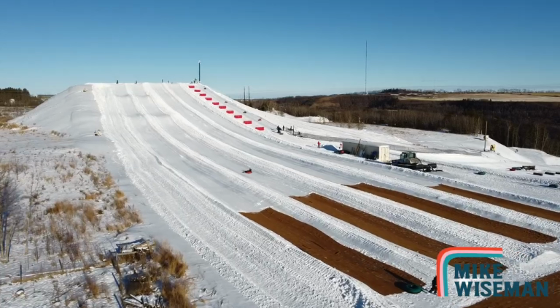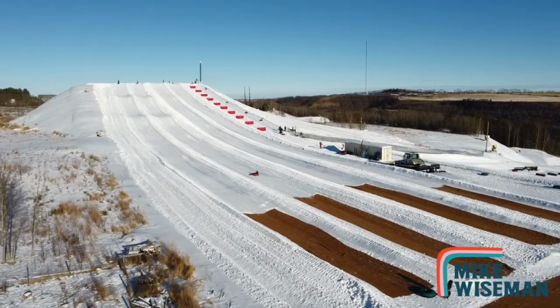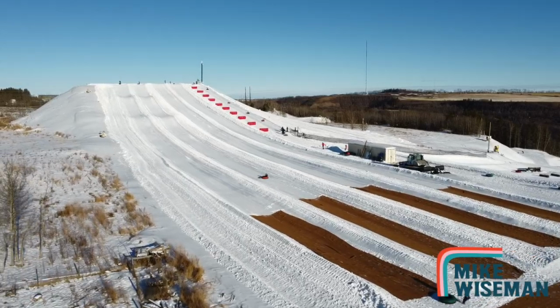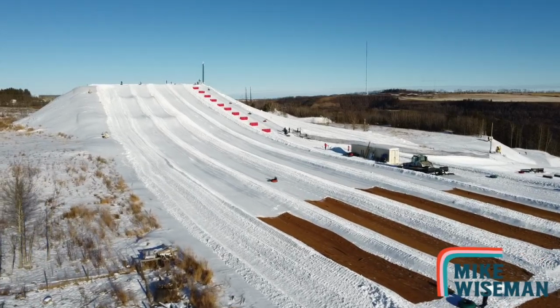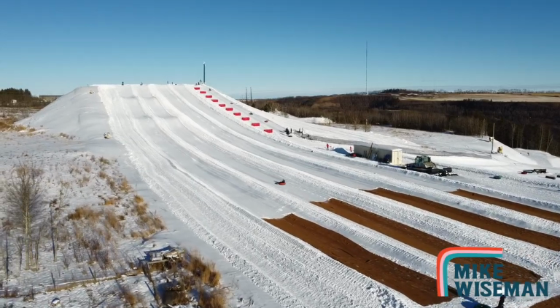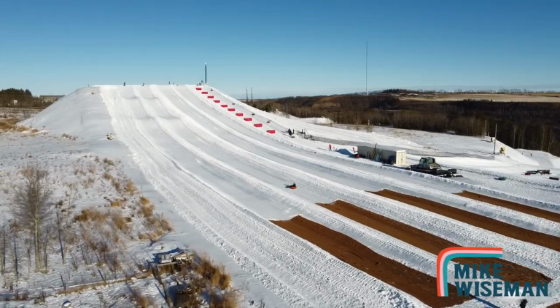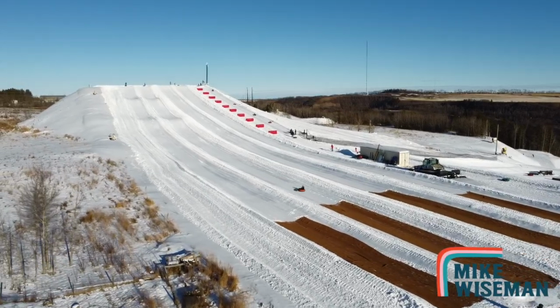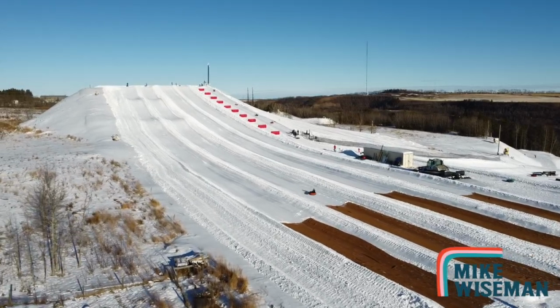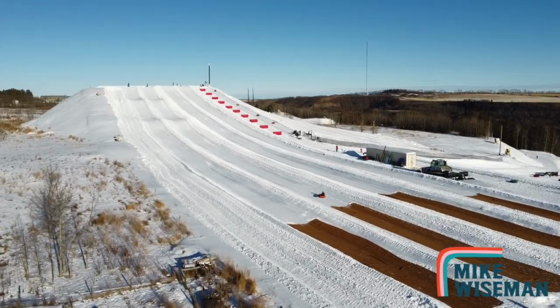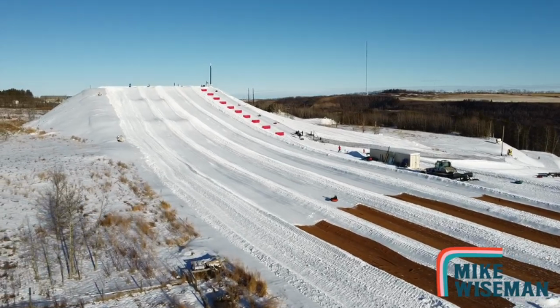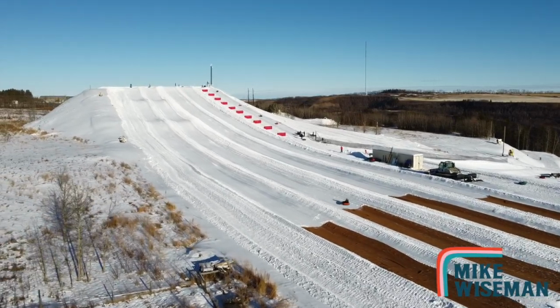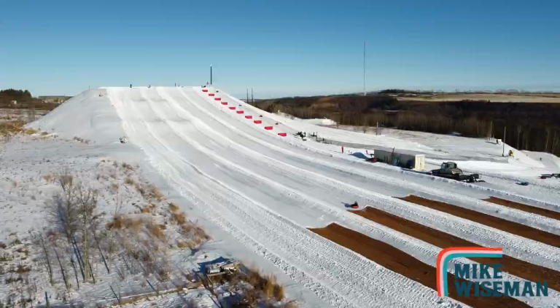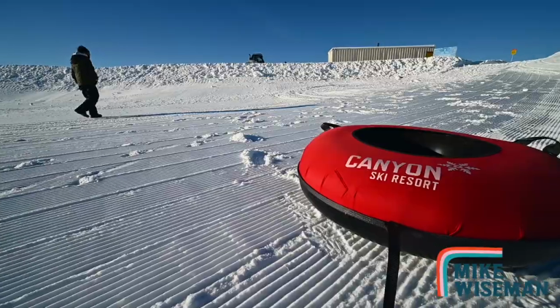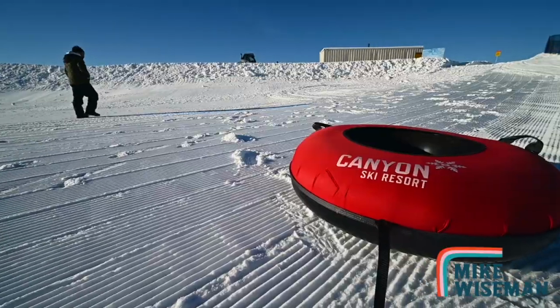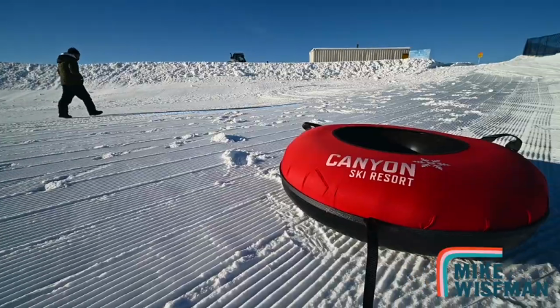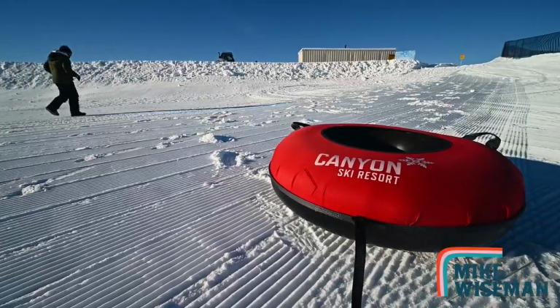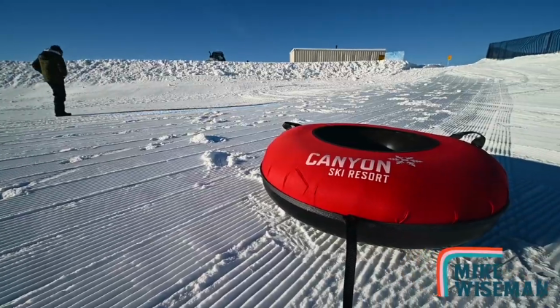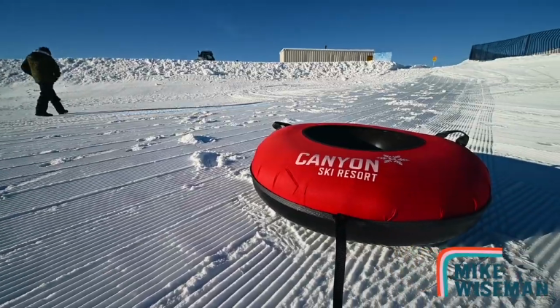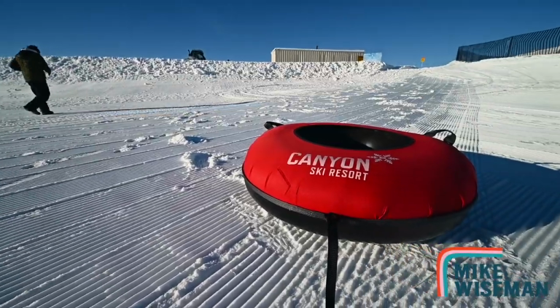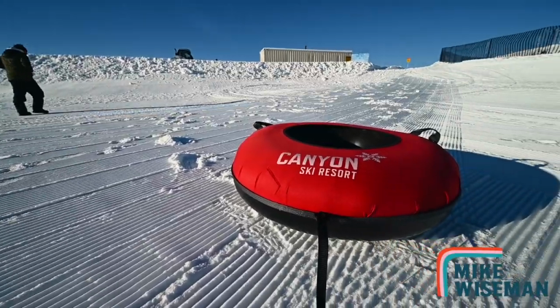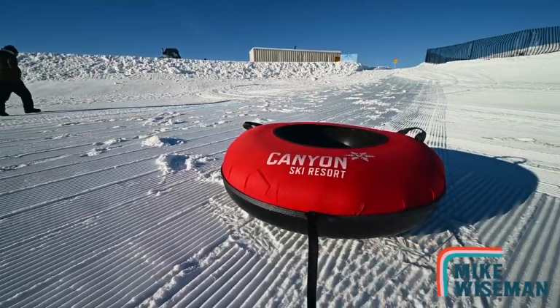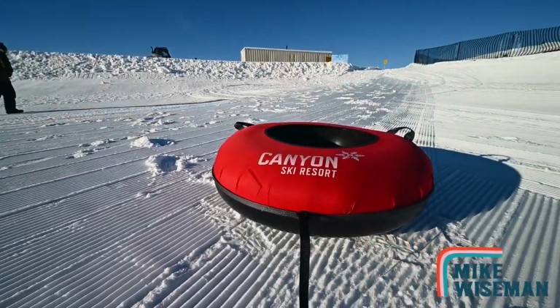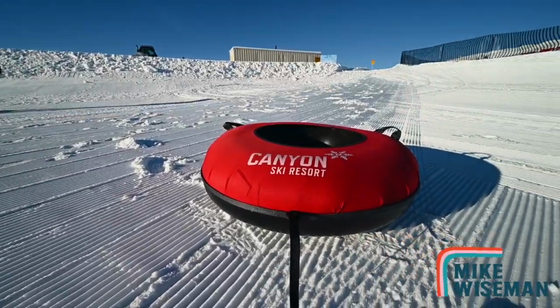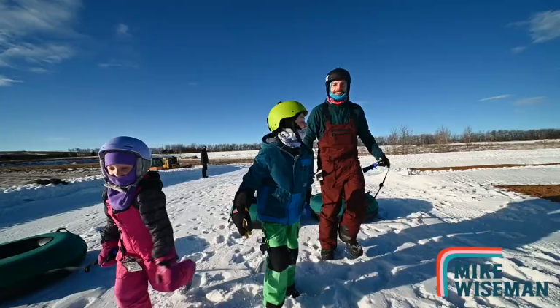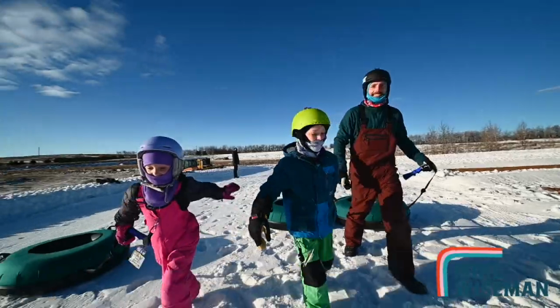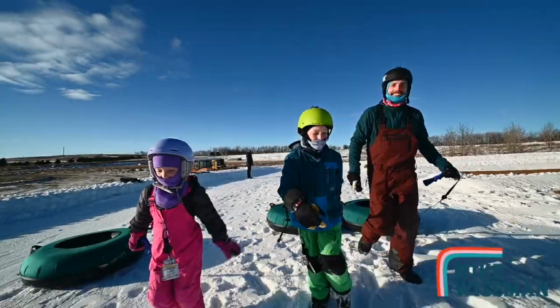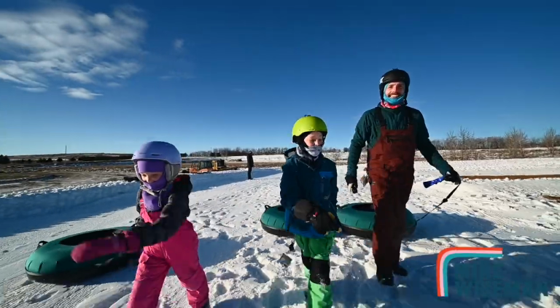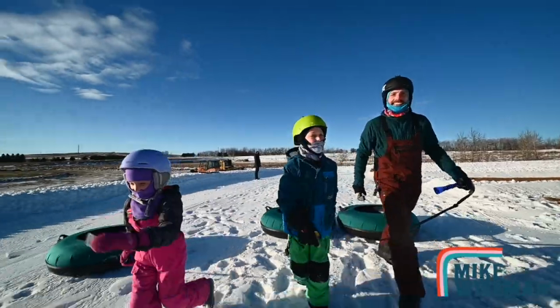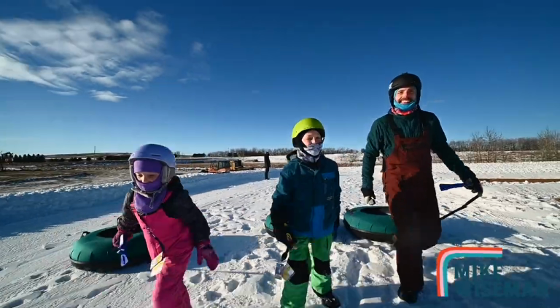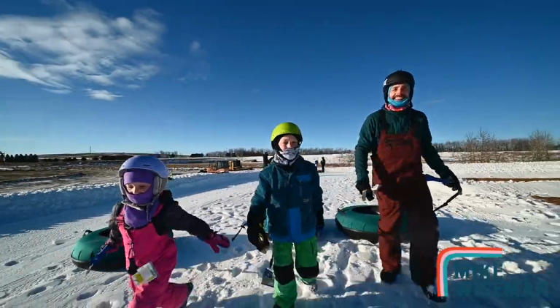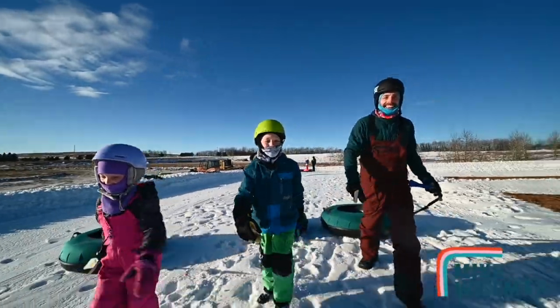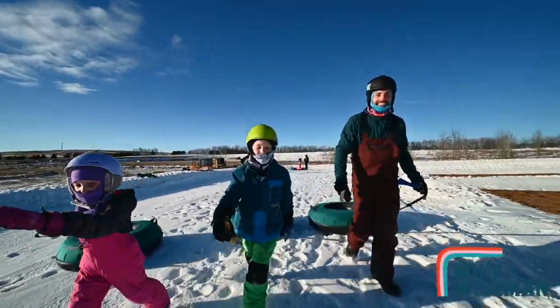Don't forget the upgraded tube park, now located at the upper parking lot. Plenty of fun for the whole family.